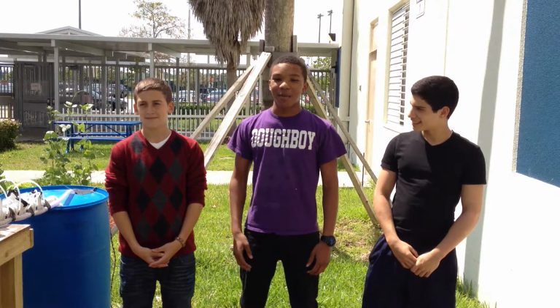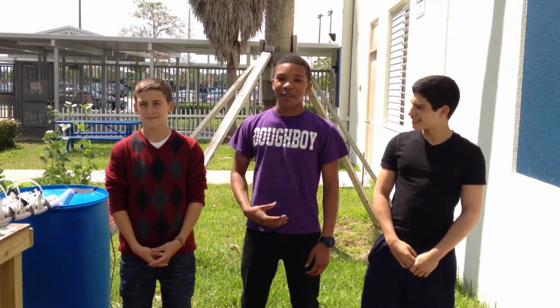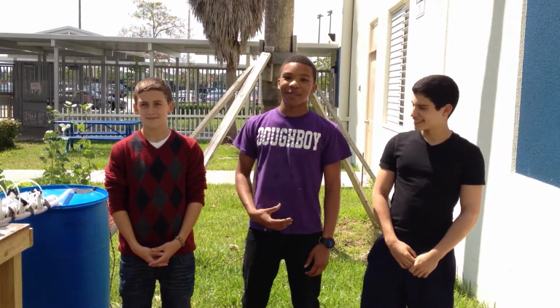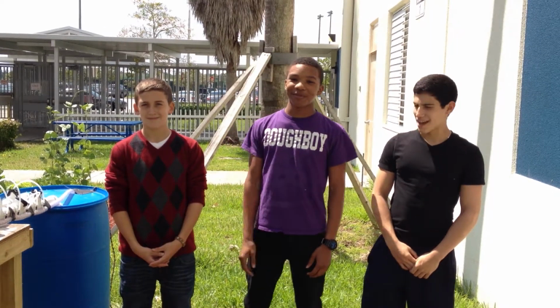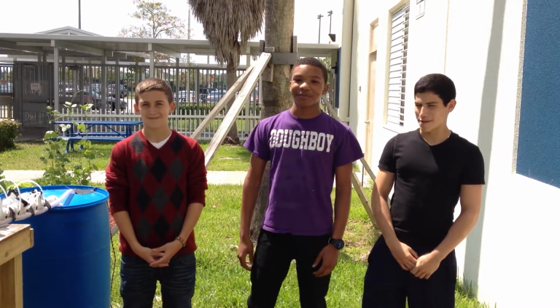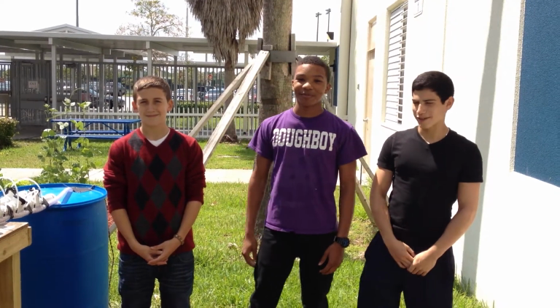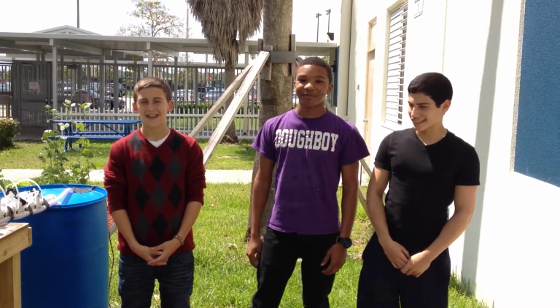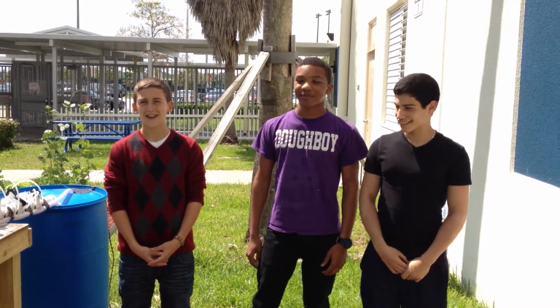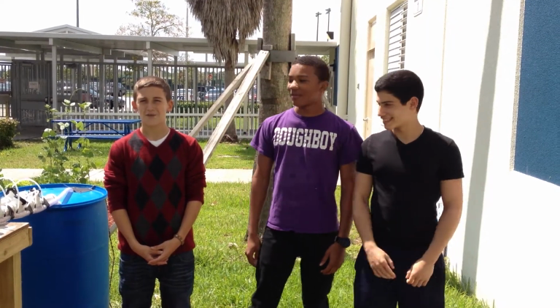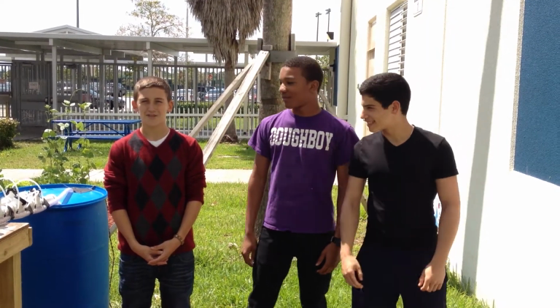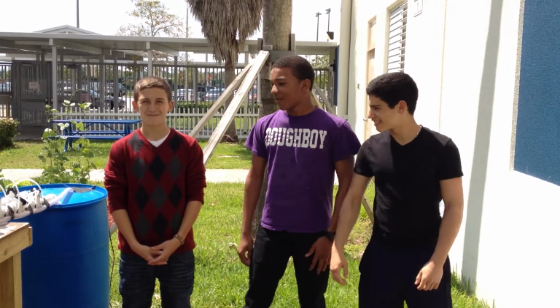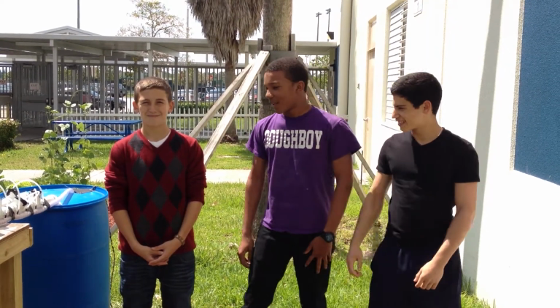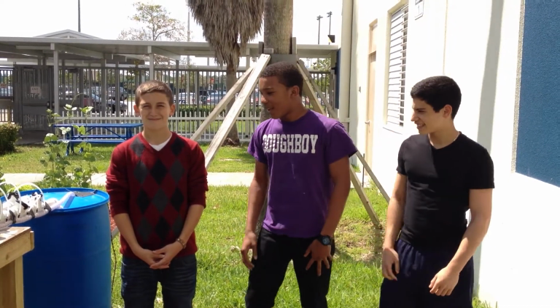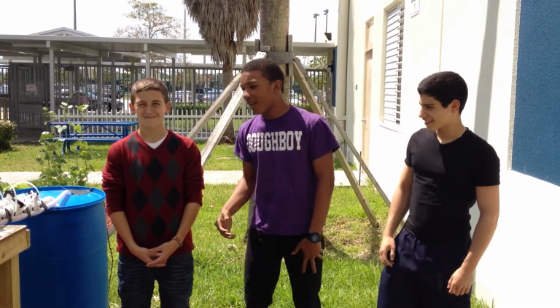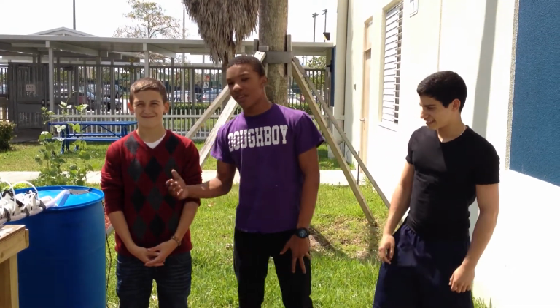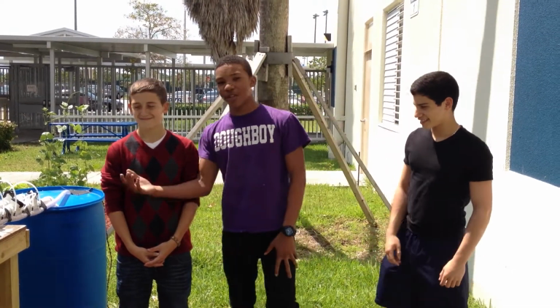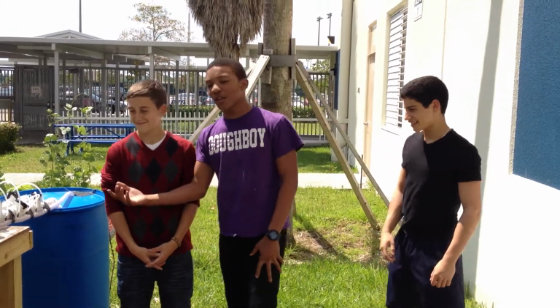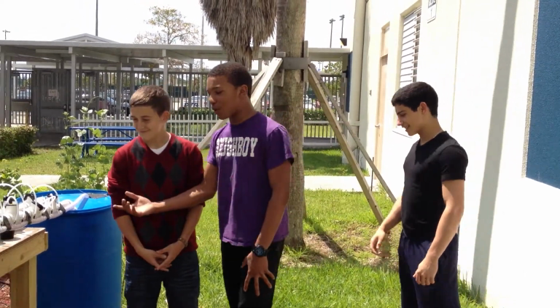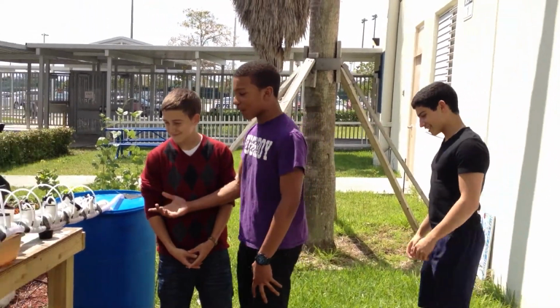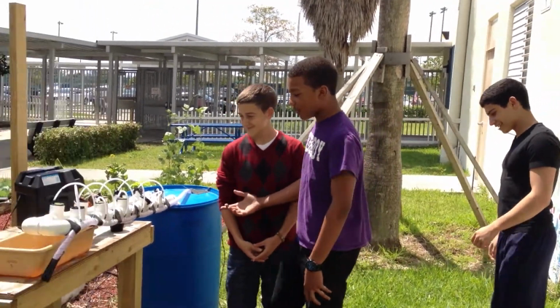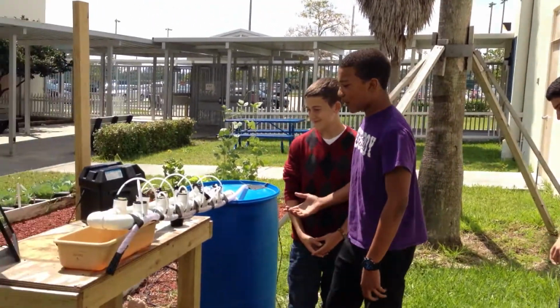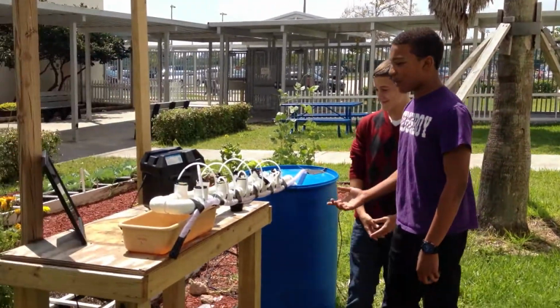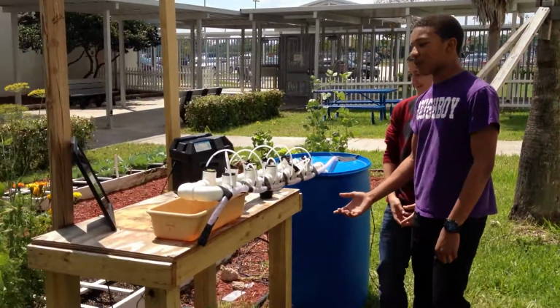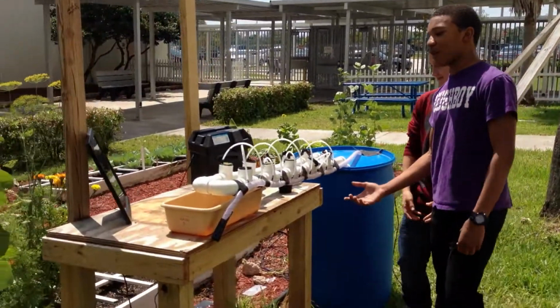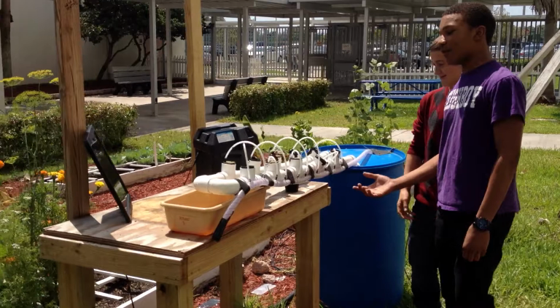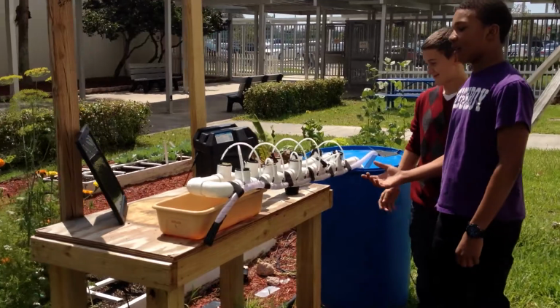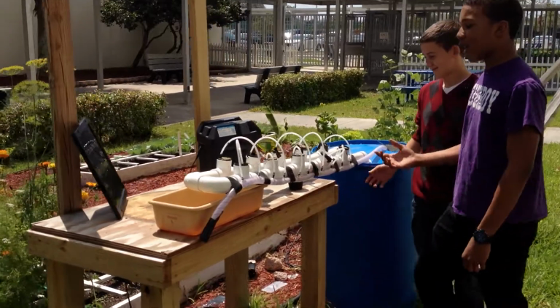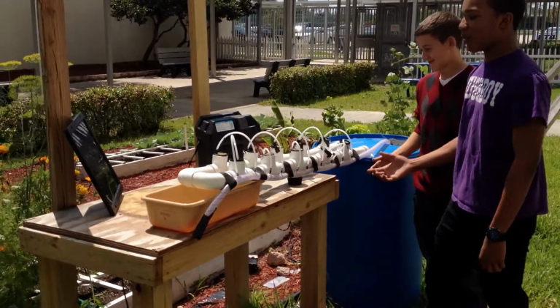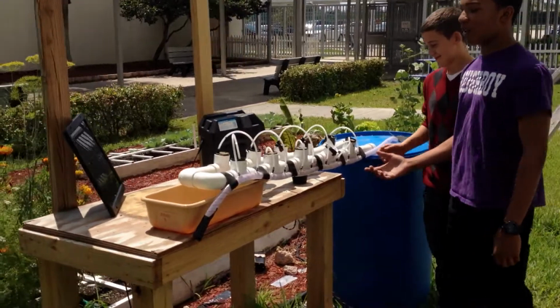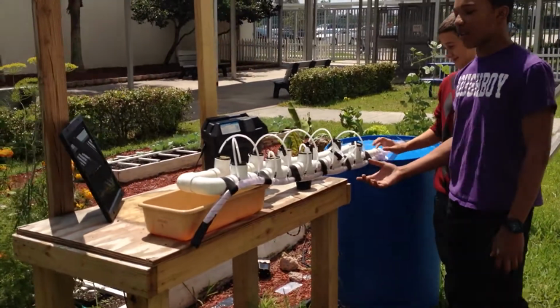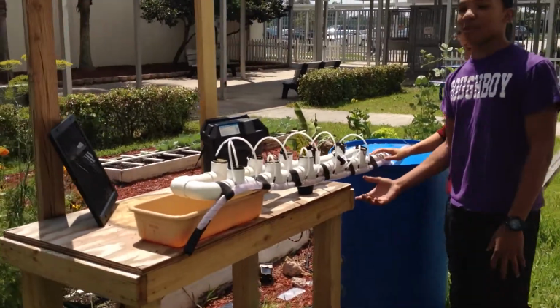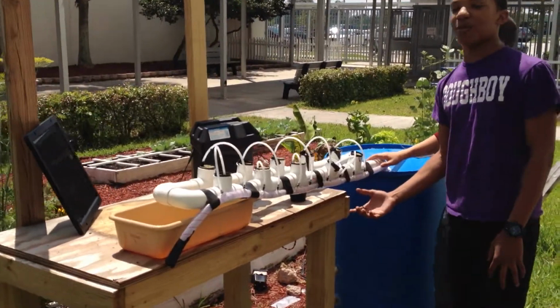I'm Brandon. I'm Audrey. And I'm Dre. And this is our Google Science Fair 2012 Hydro-Pronic Science experiment.